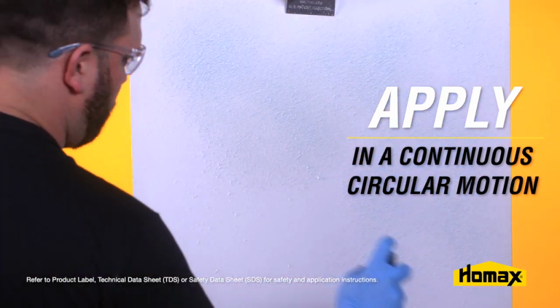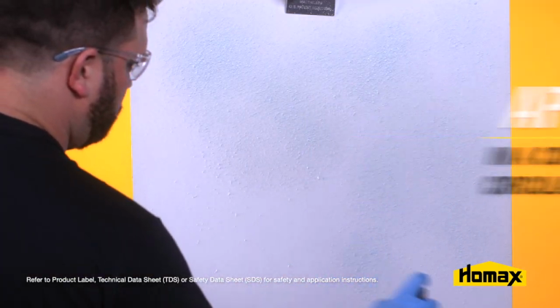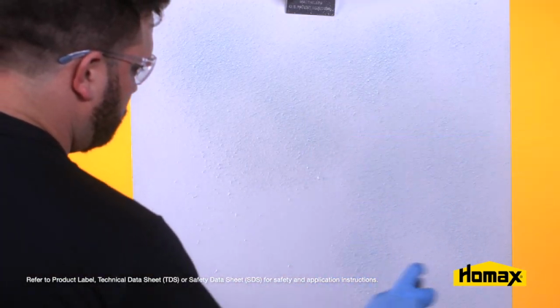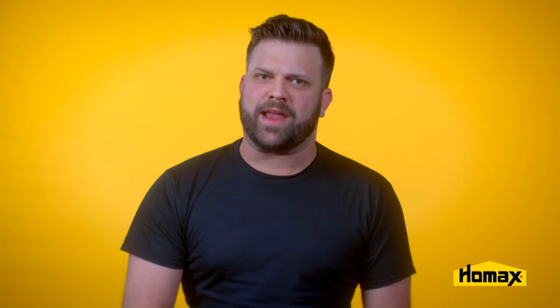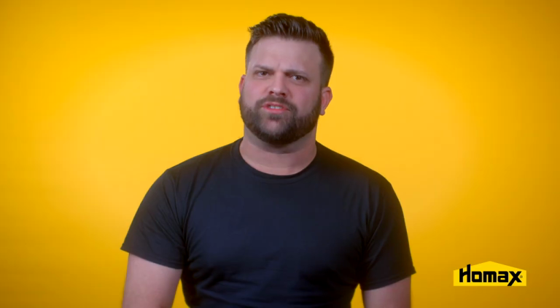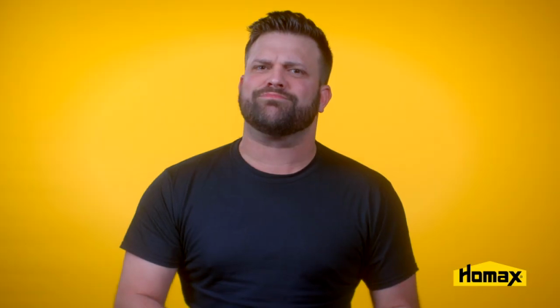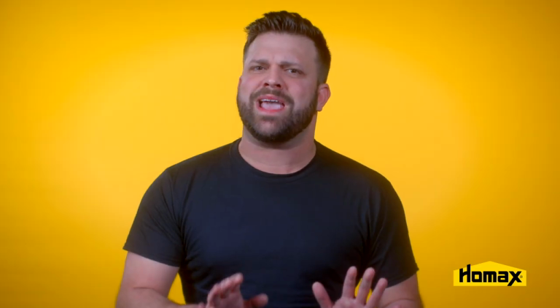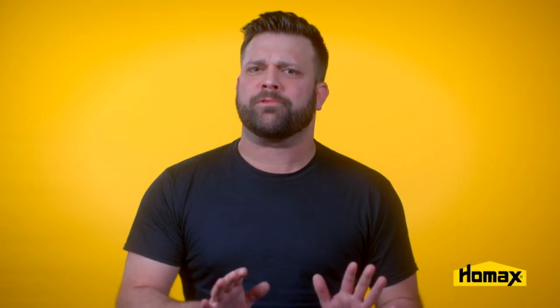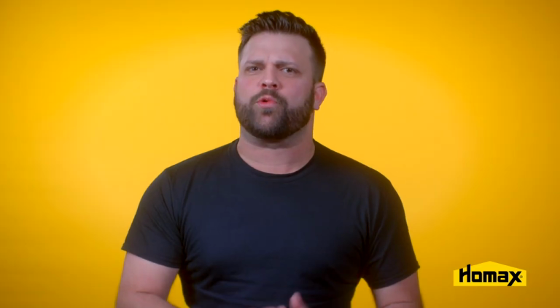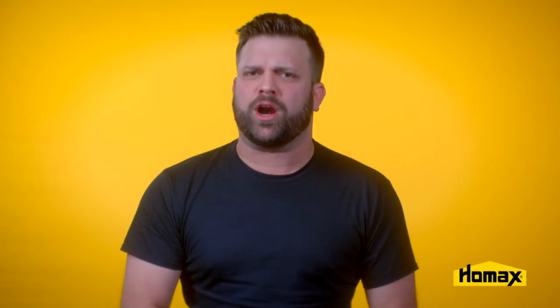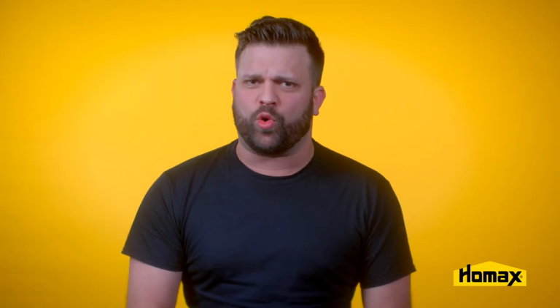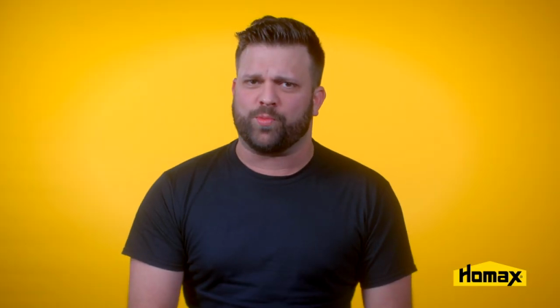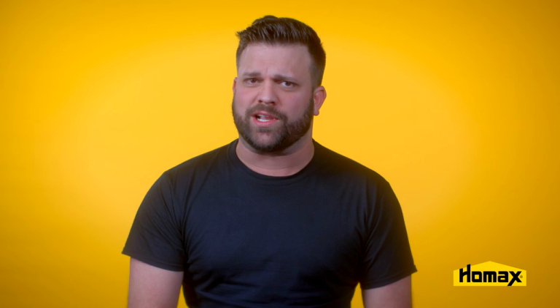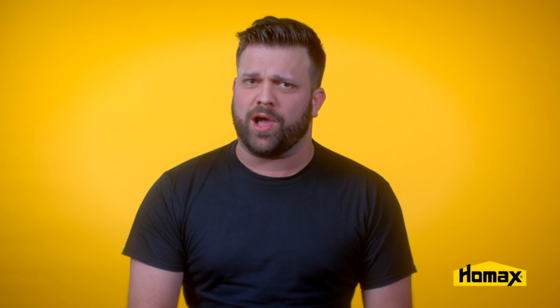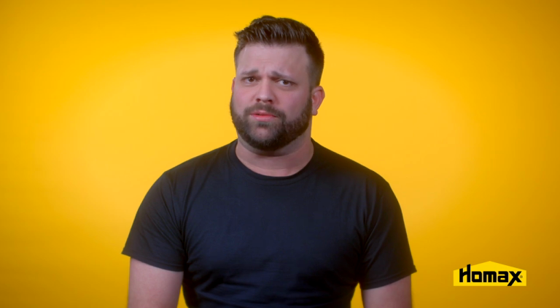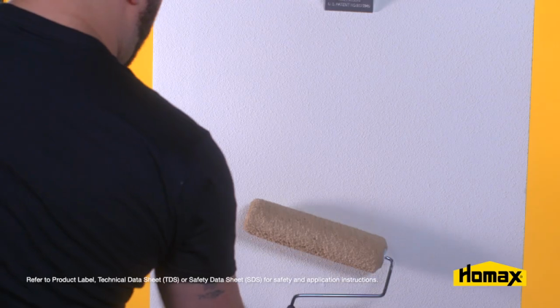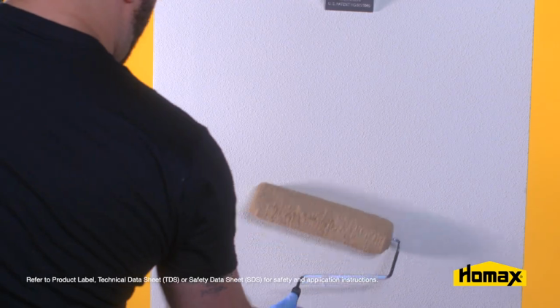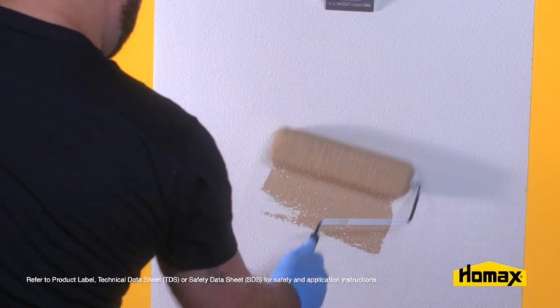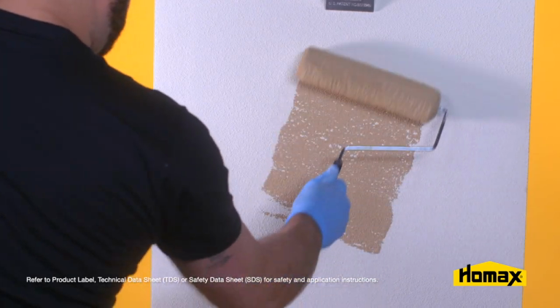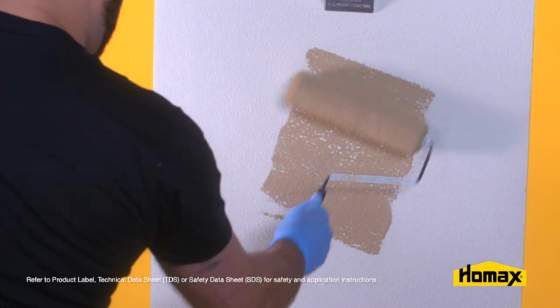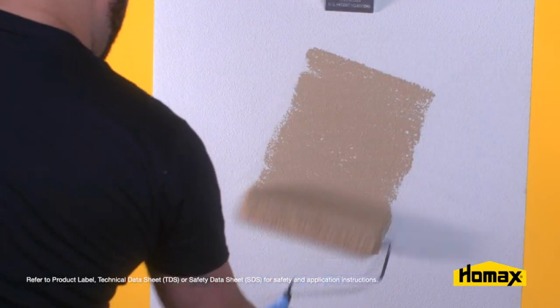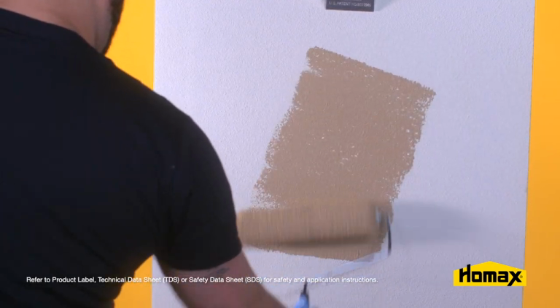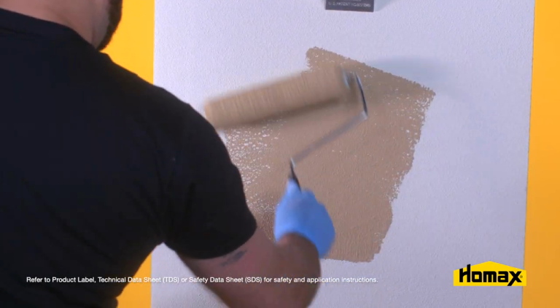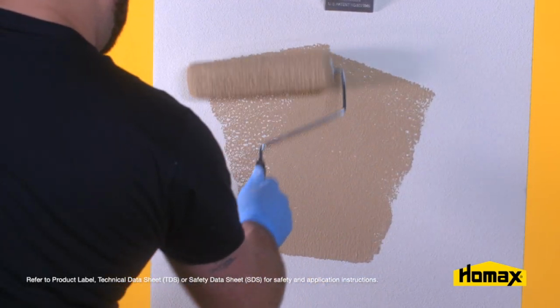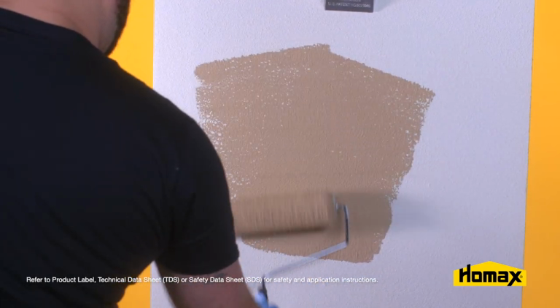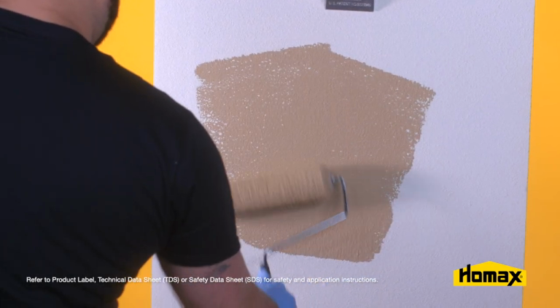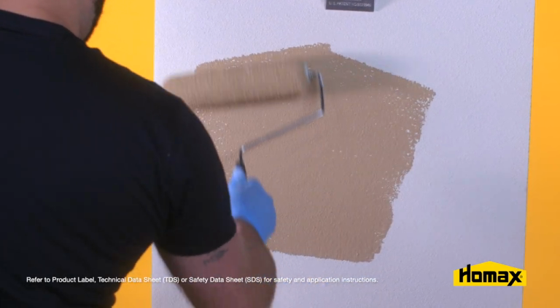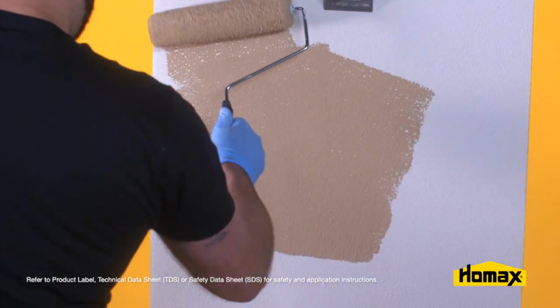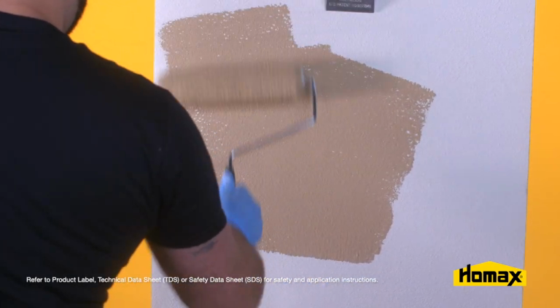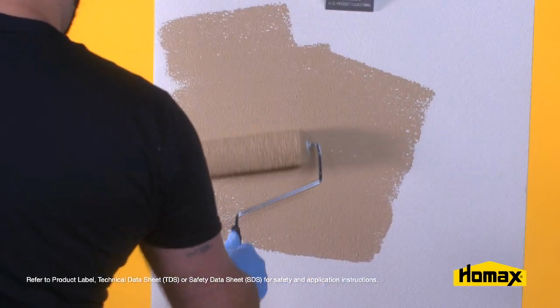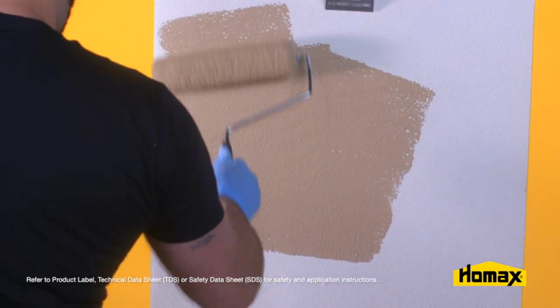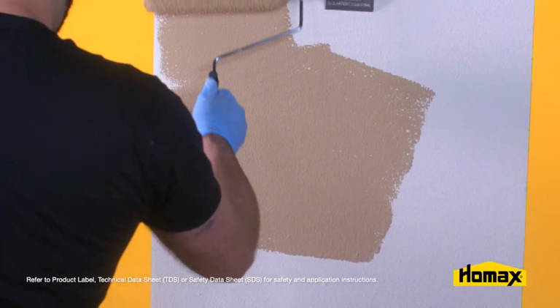Heavier patterns may require more than one coat, but once it's dry, you simply prime and paint the area.